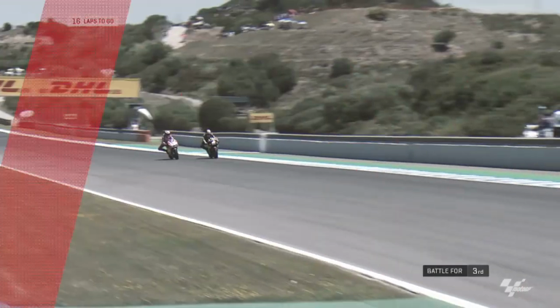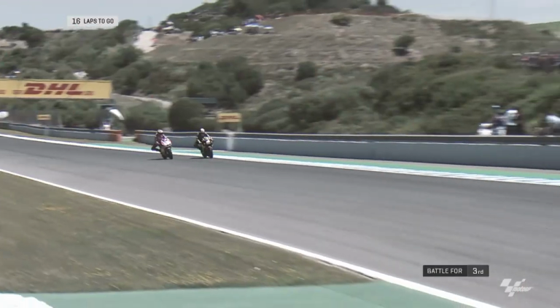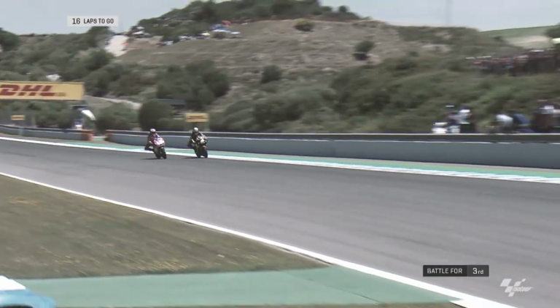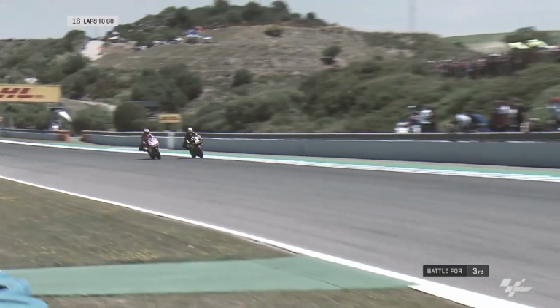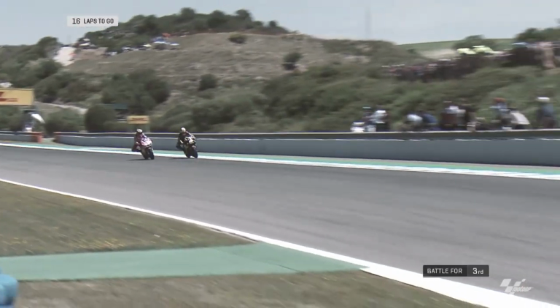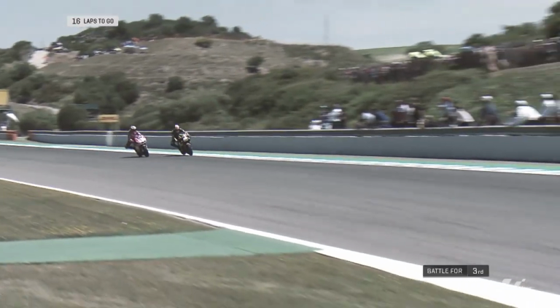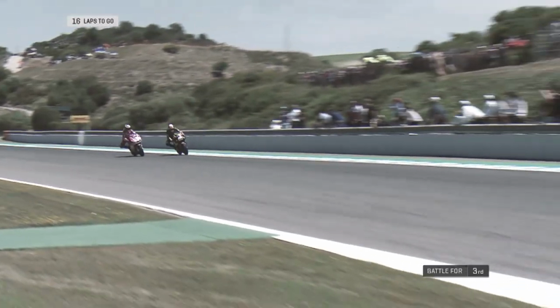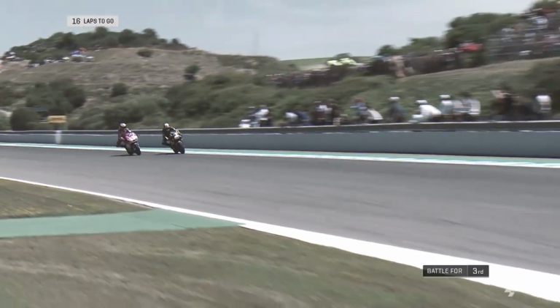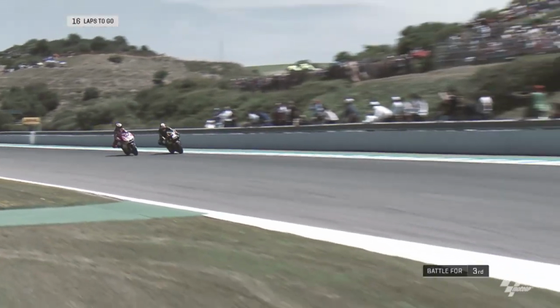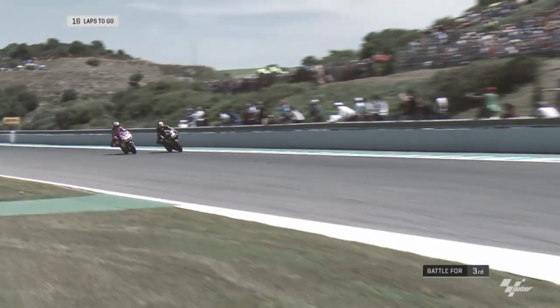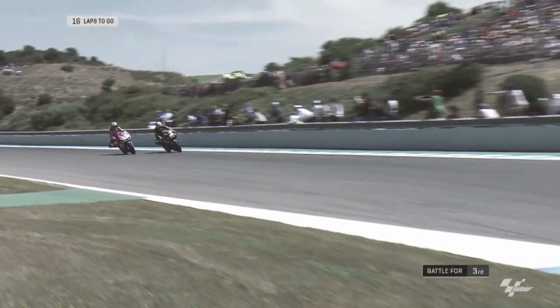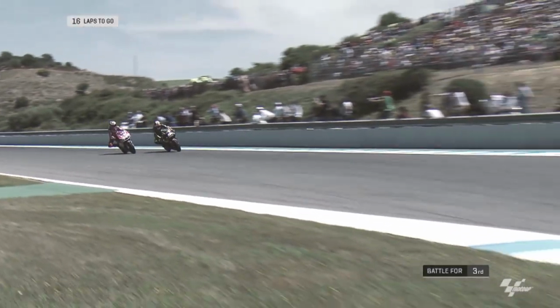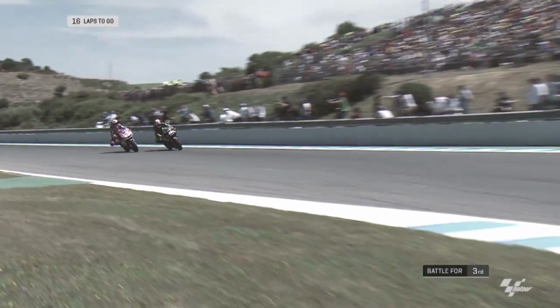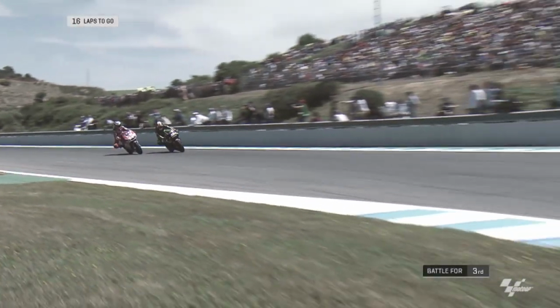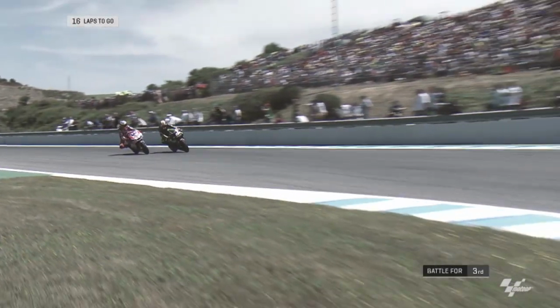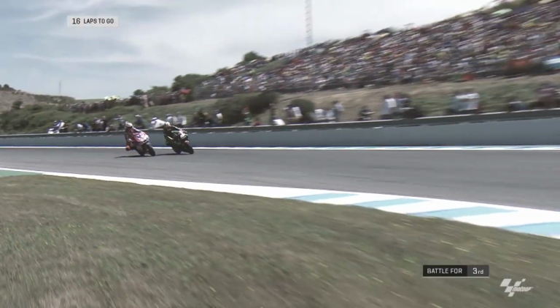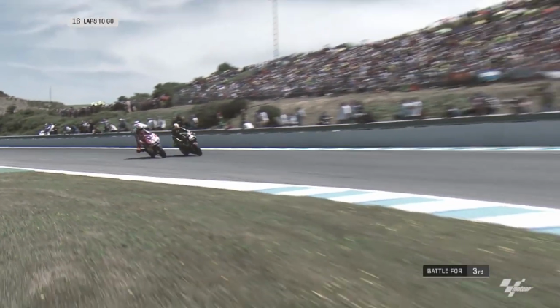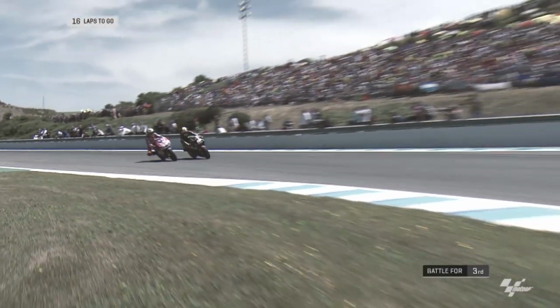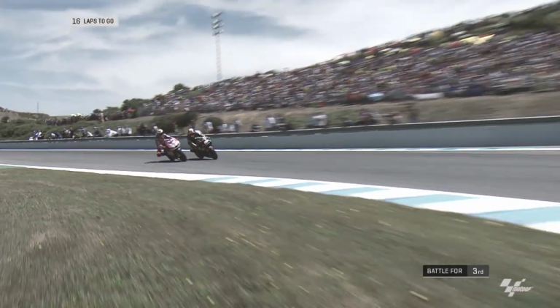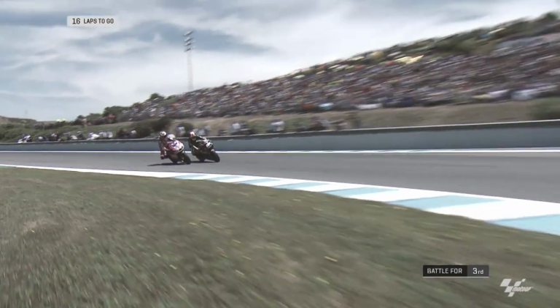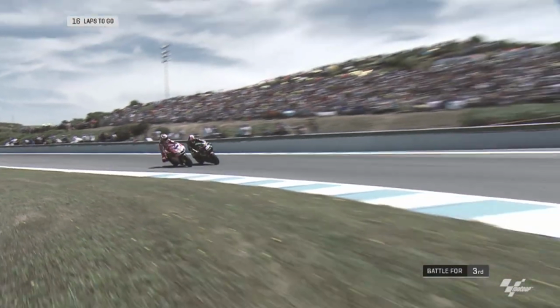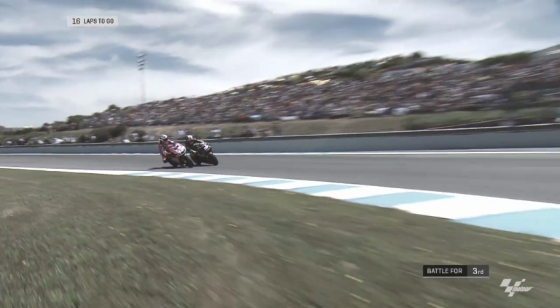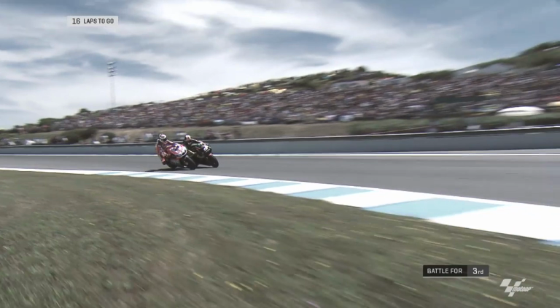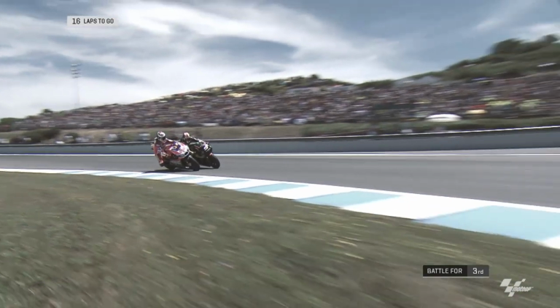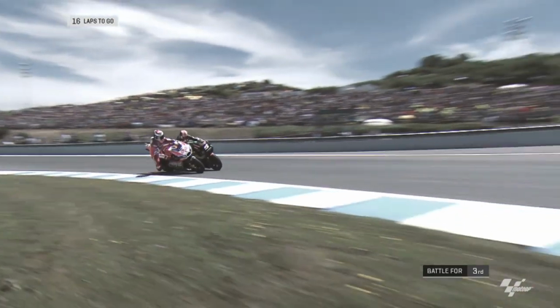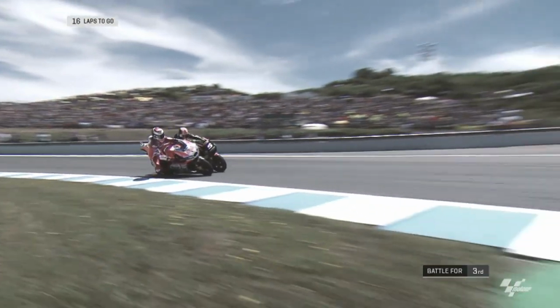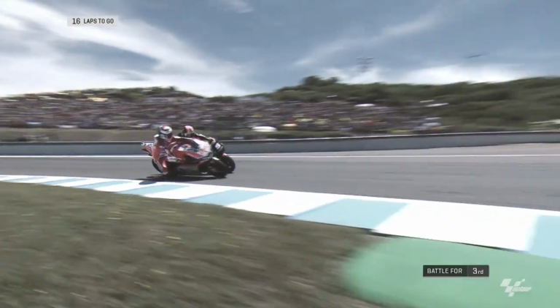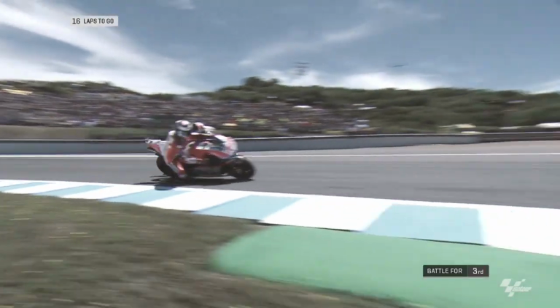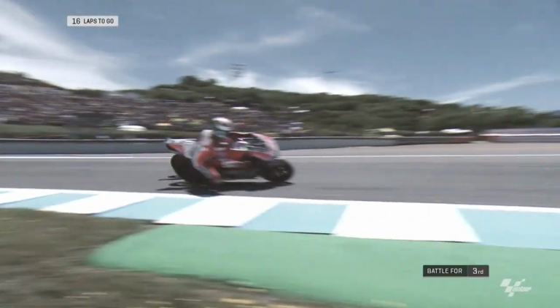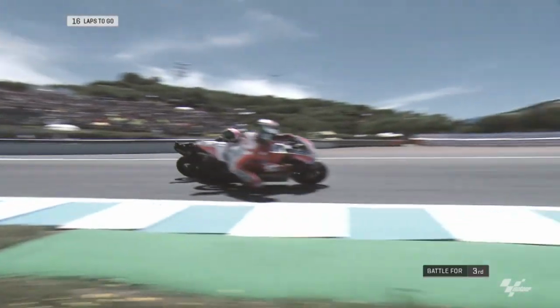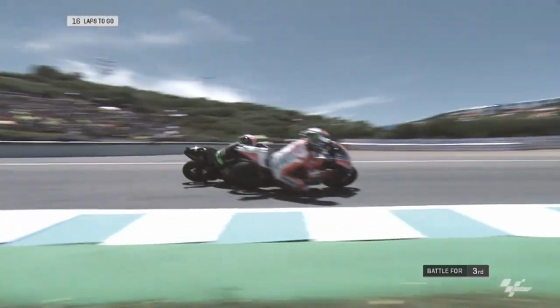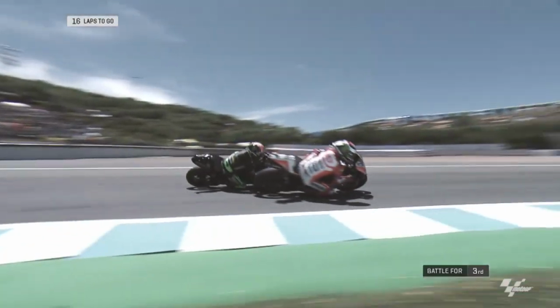And if this was your favourite overtake from the race, vote and share it on social media using hashtag Overtake2.